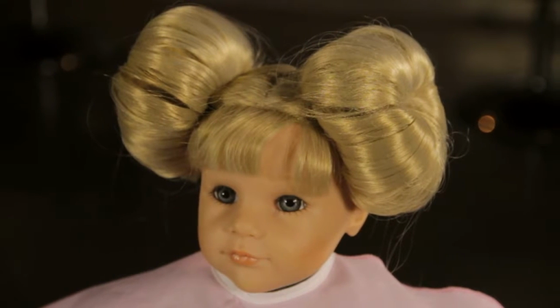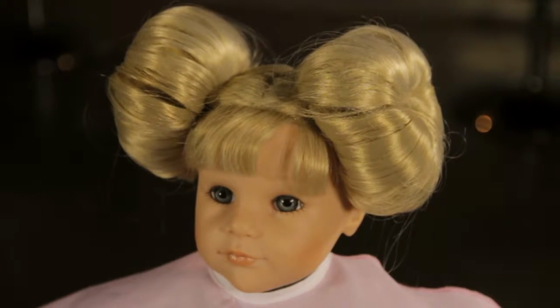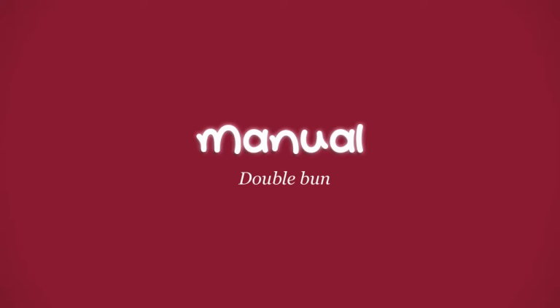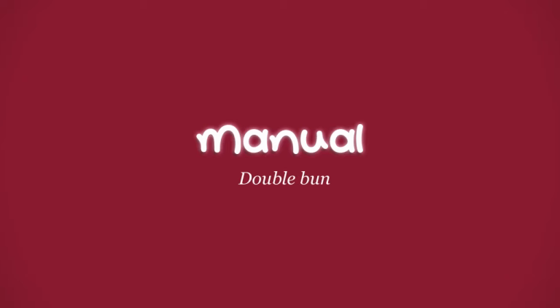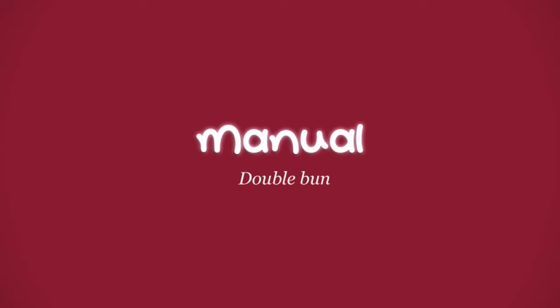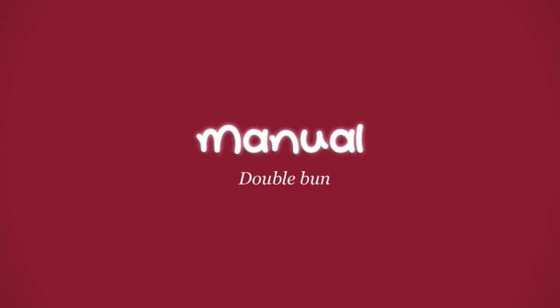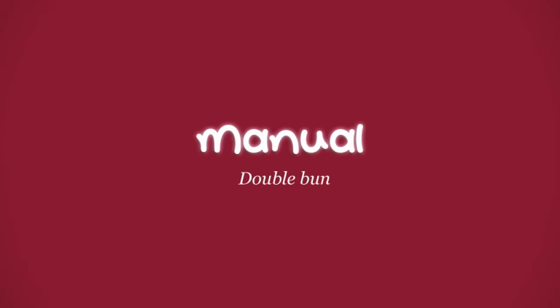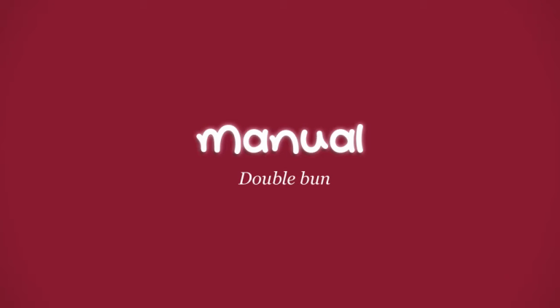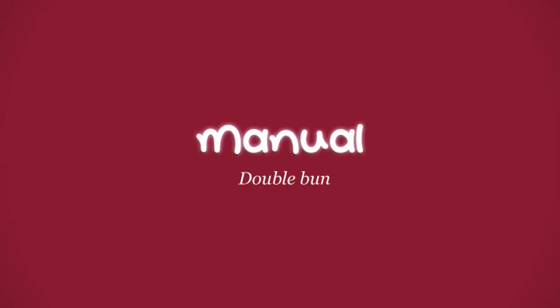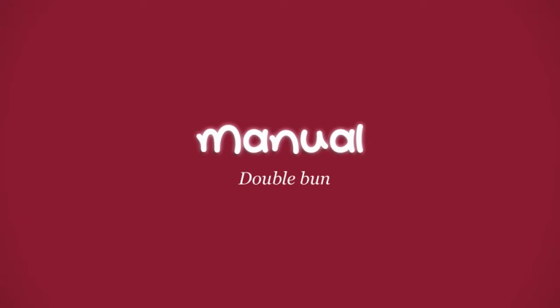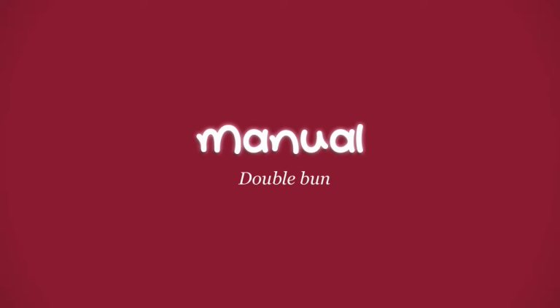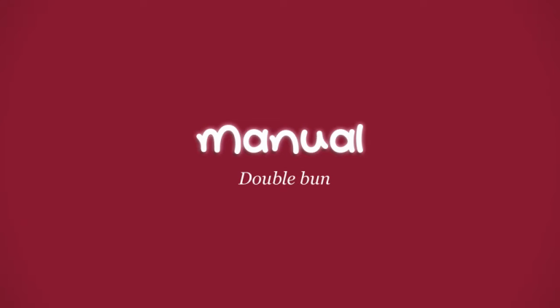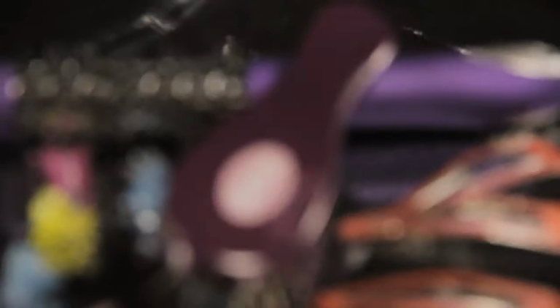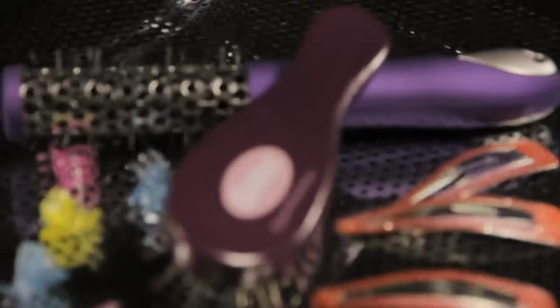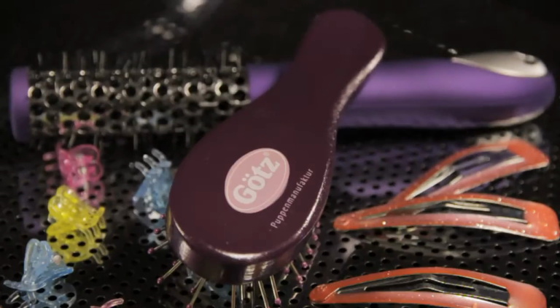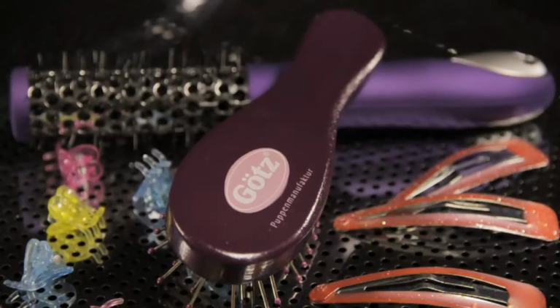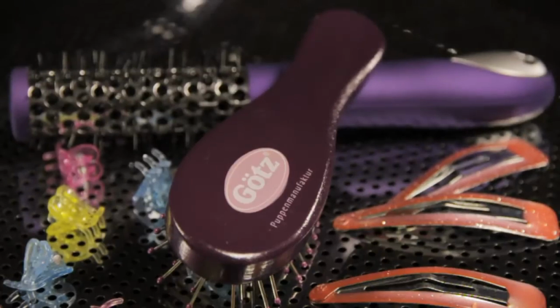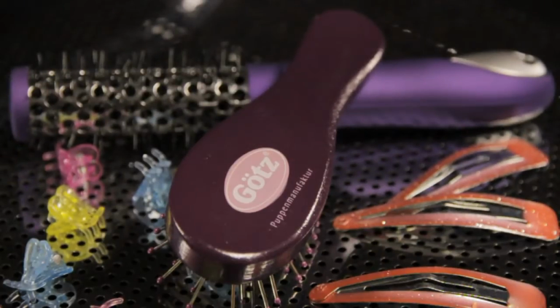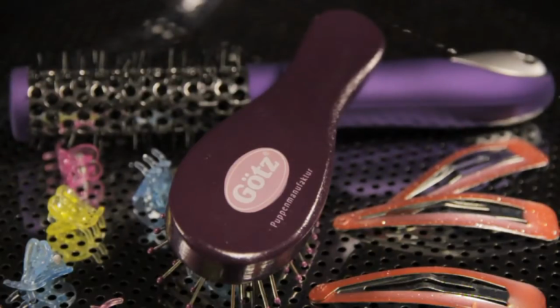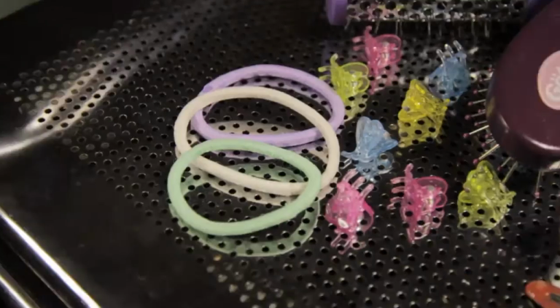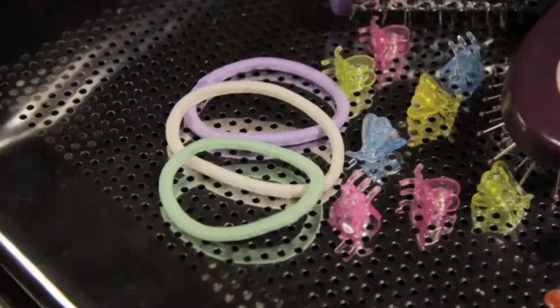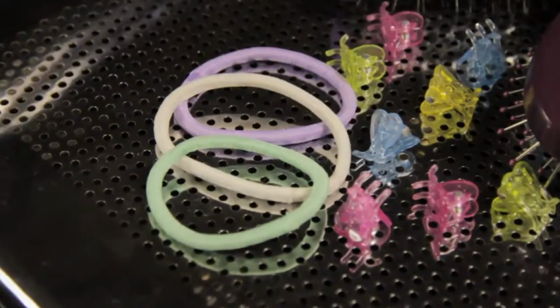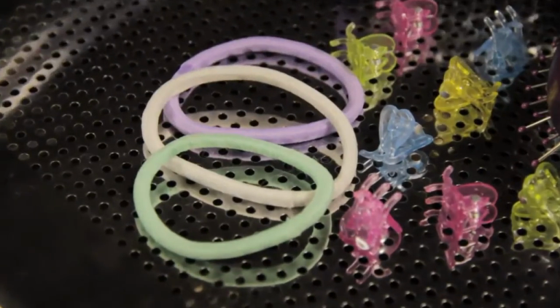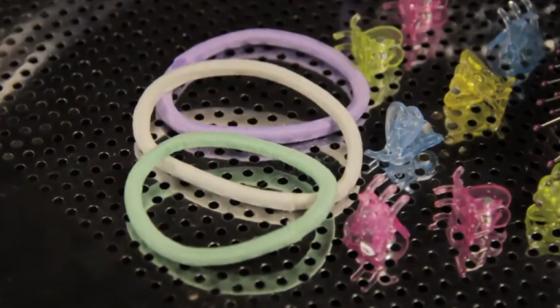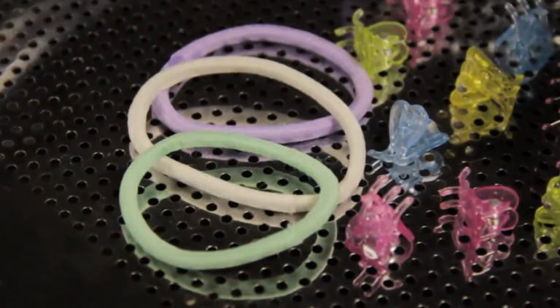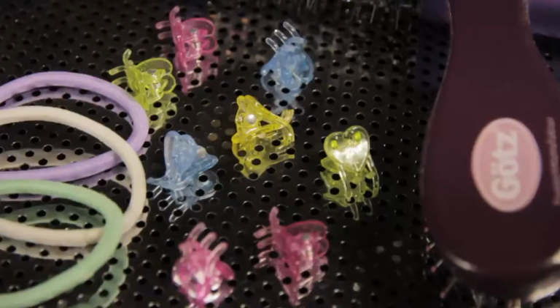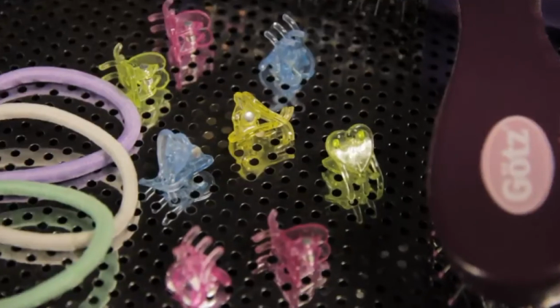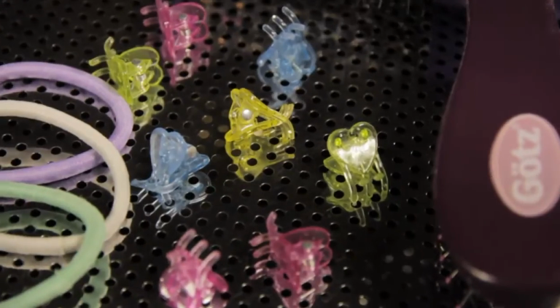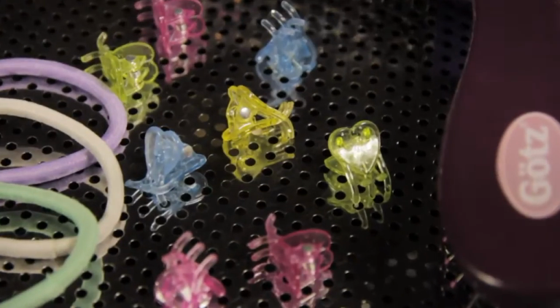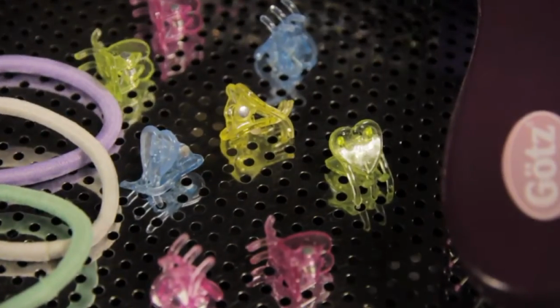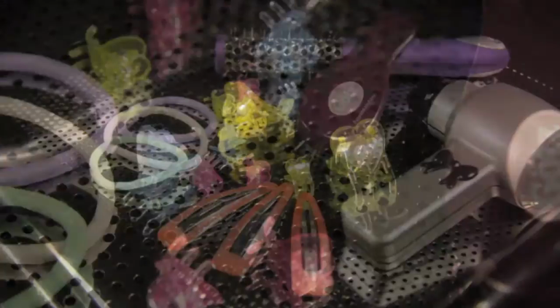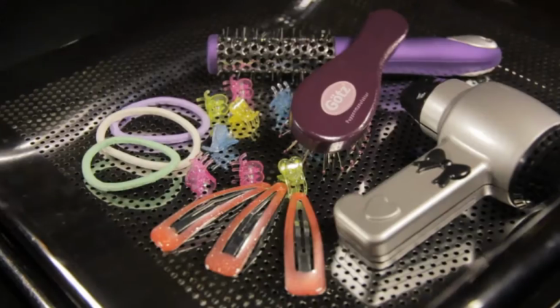For this style you need the Götz hairbrush, a Götz comb and two Götz mini hair cloths.